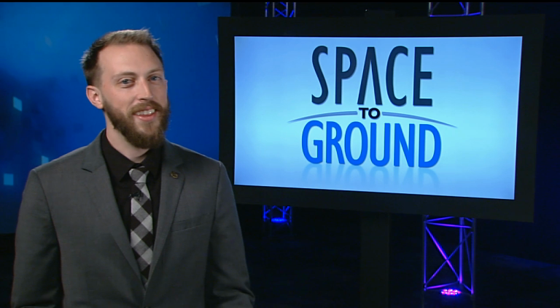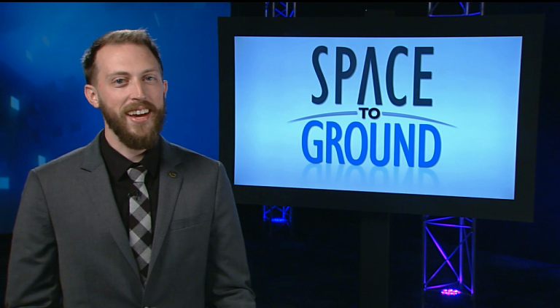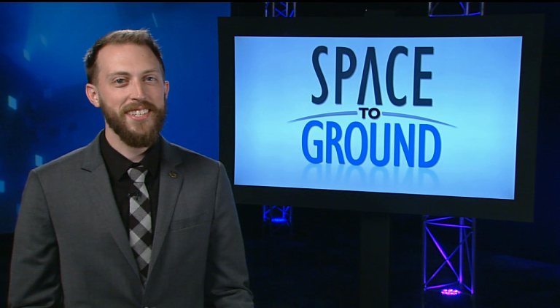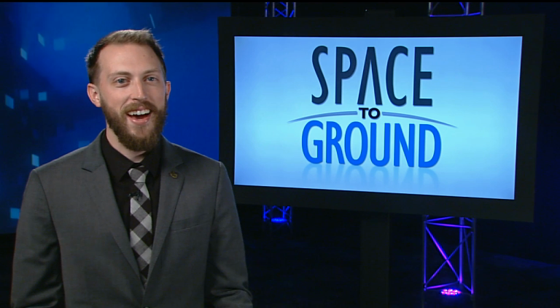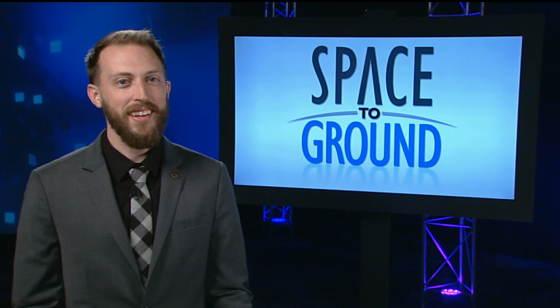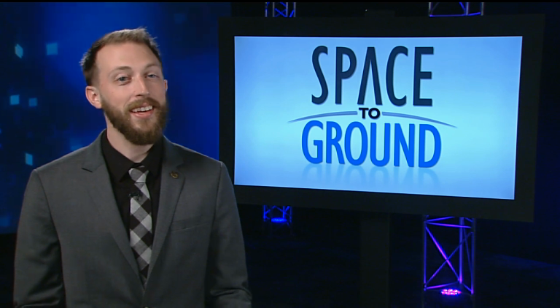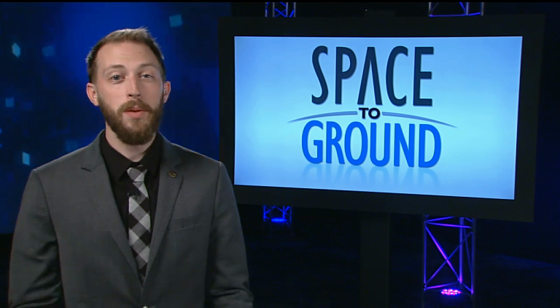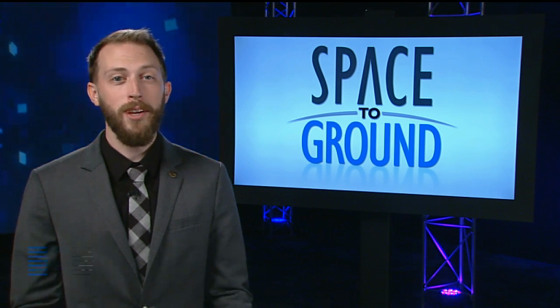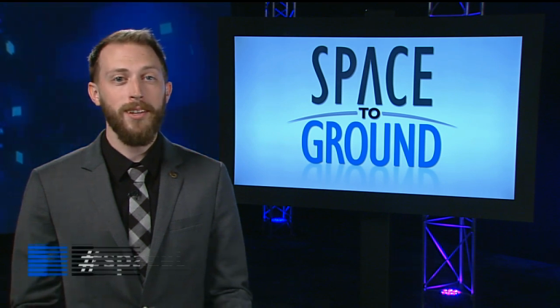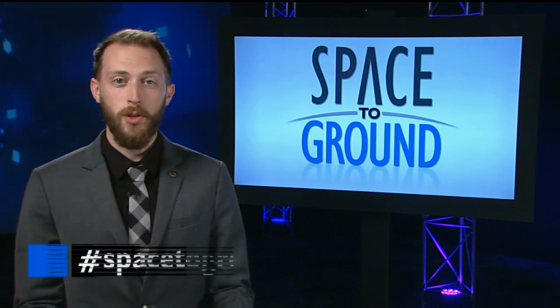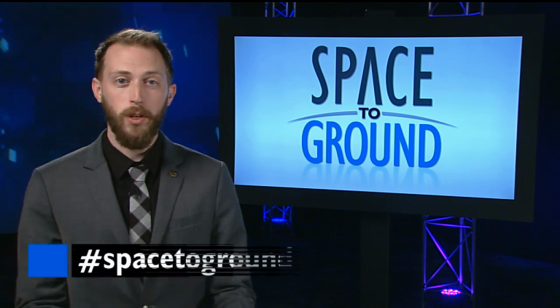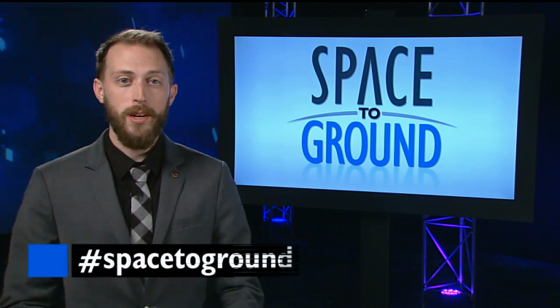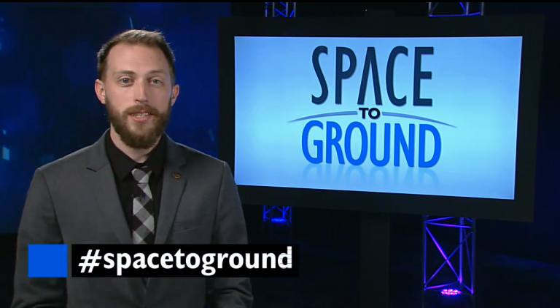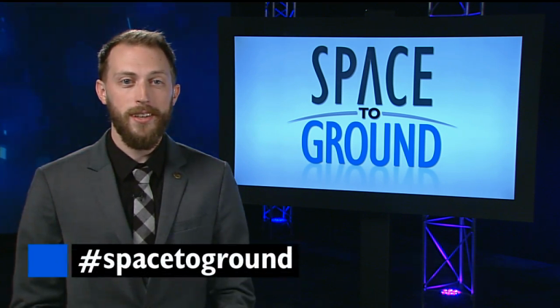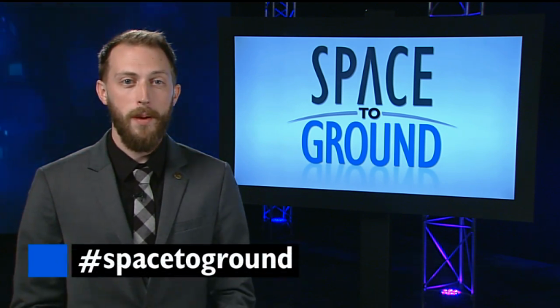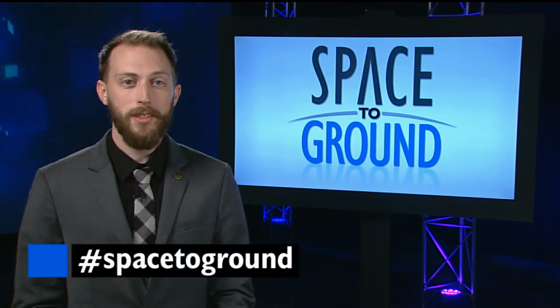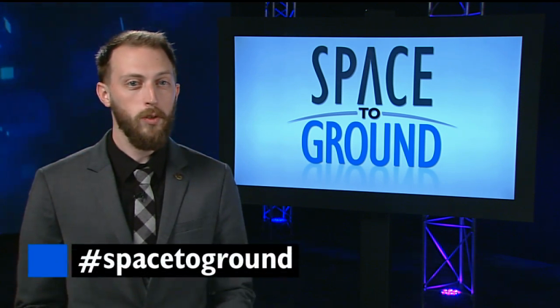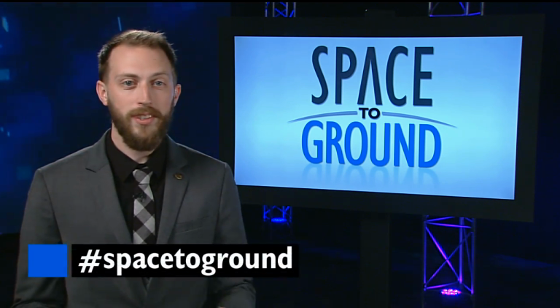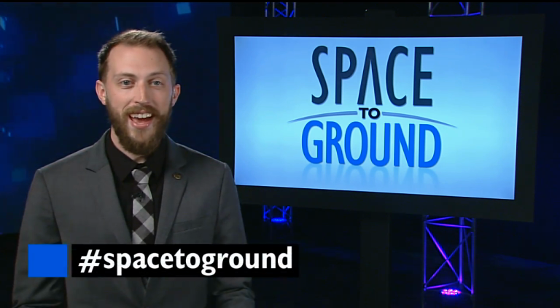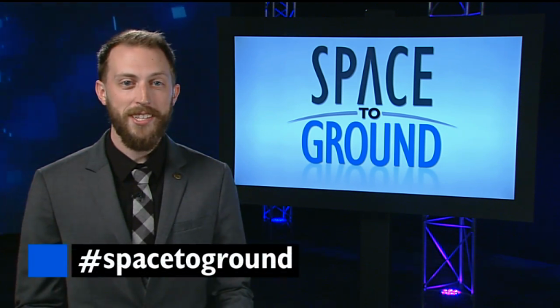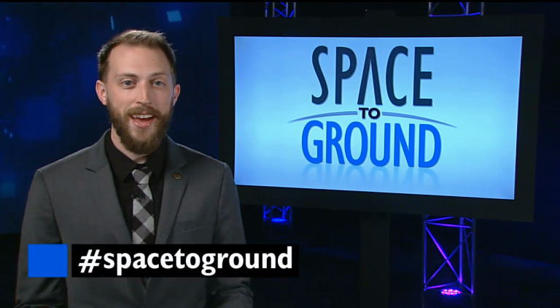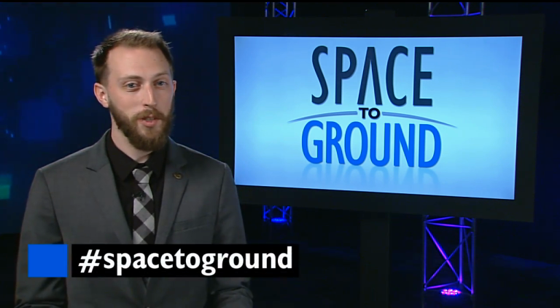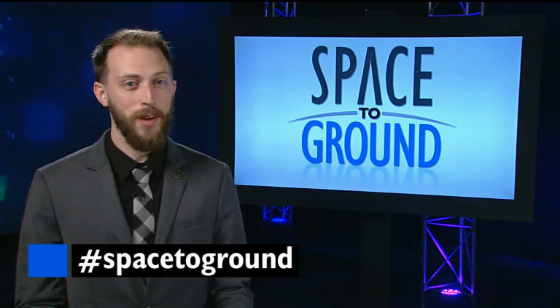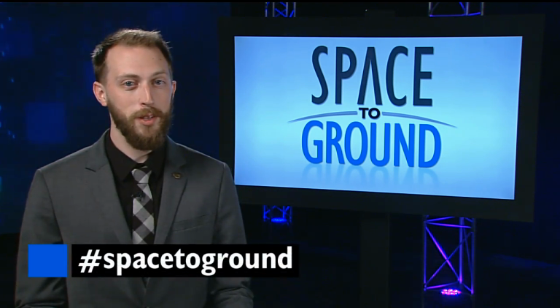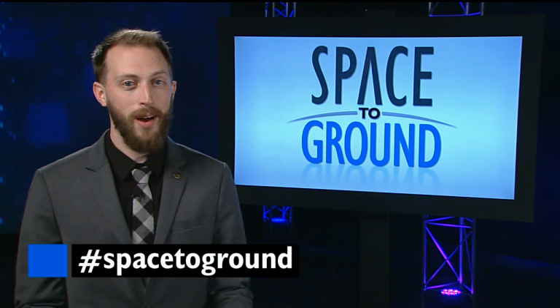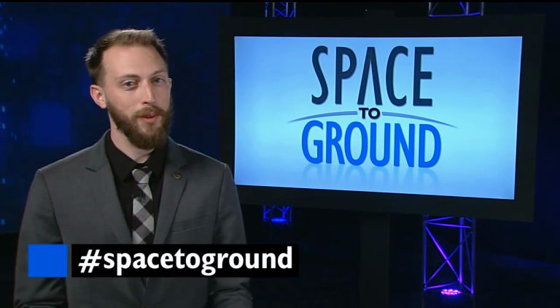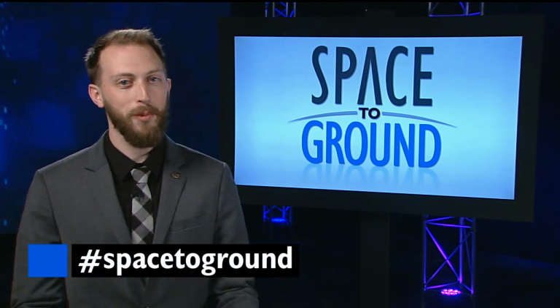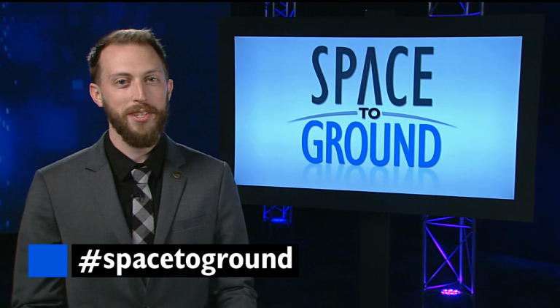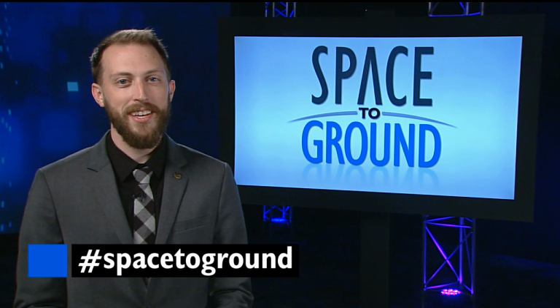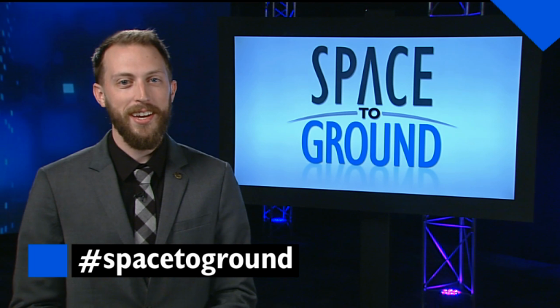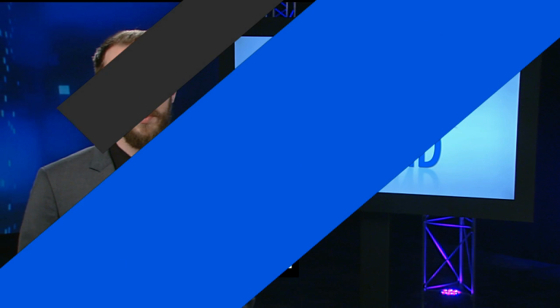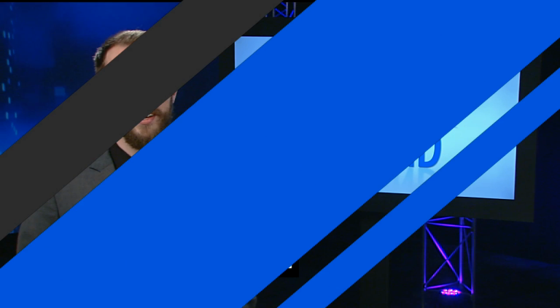Thanks, Scott. And keep sending us your questions and comments using the hashtag SpaceToGround. We'll see you next week.